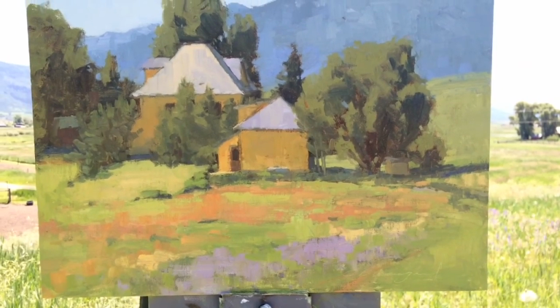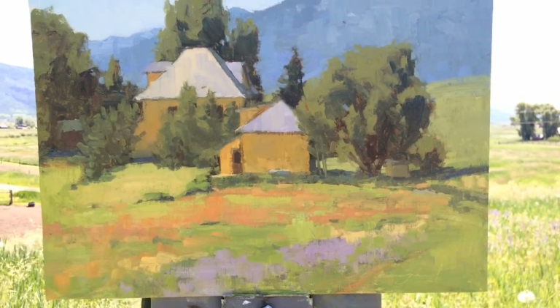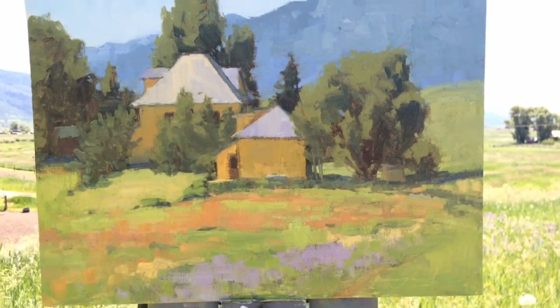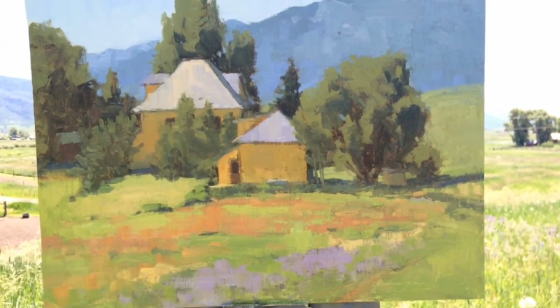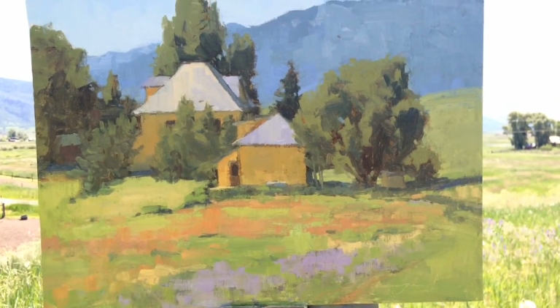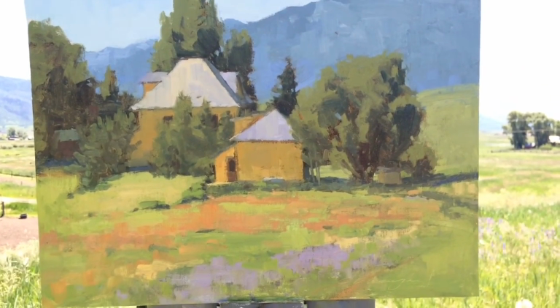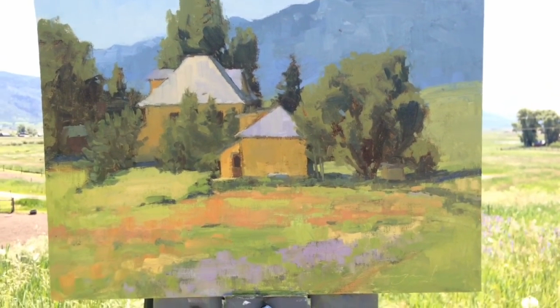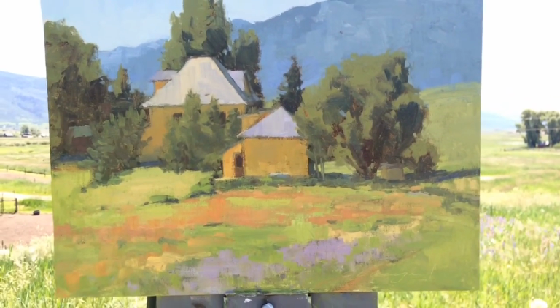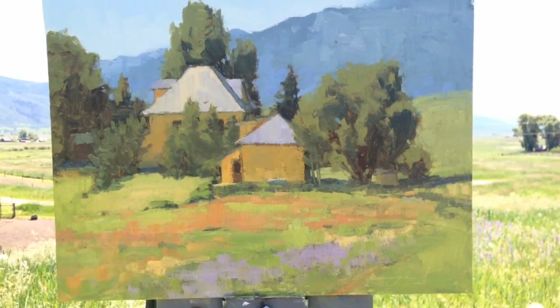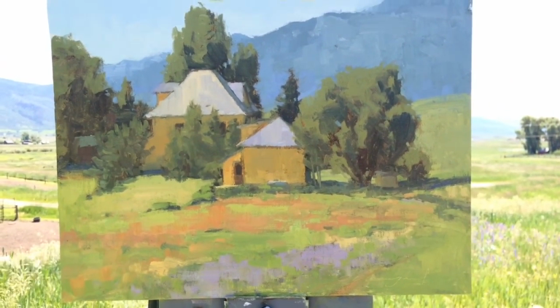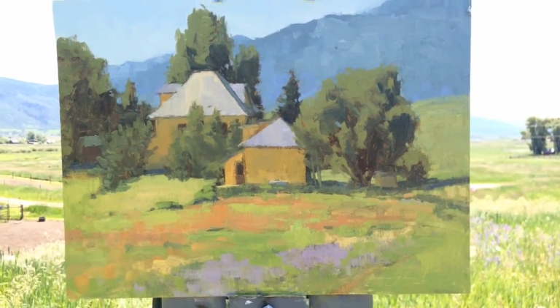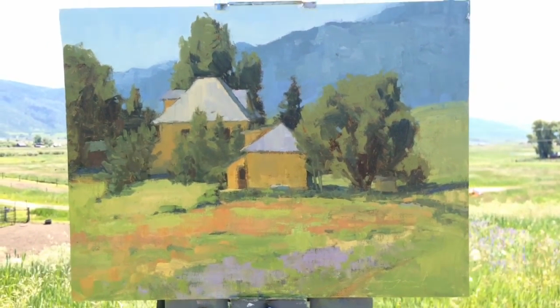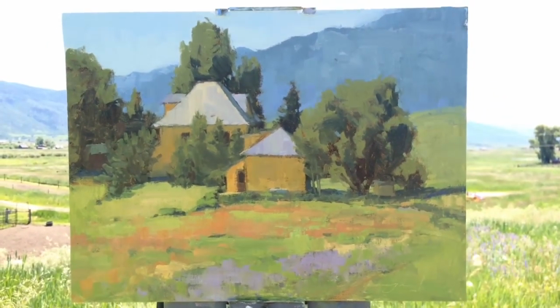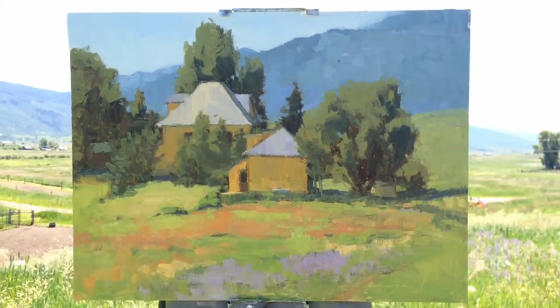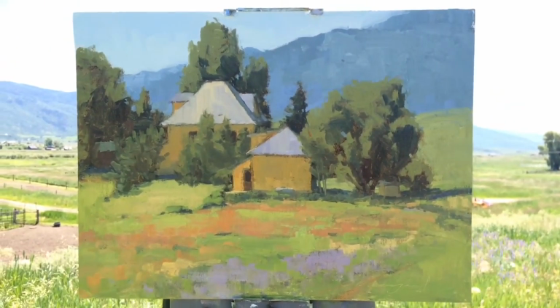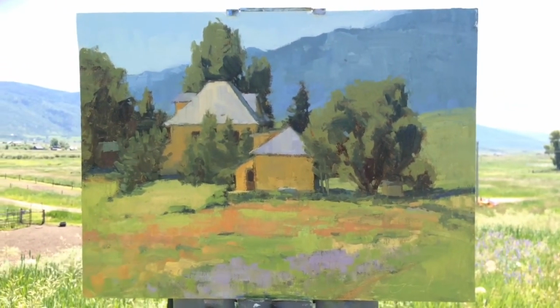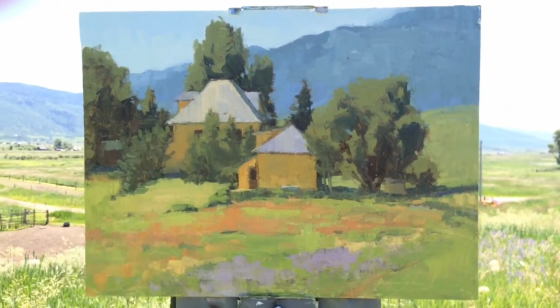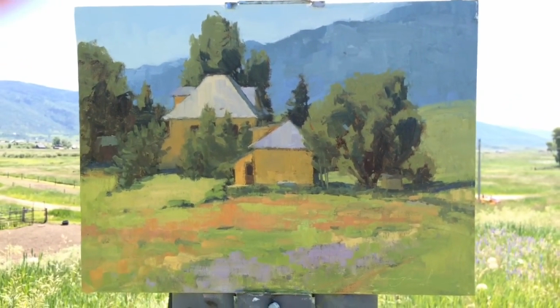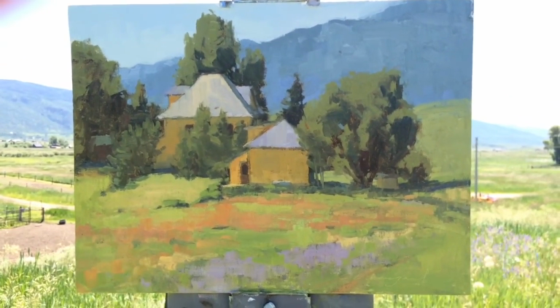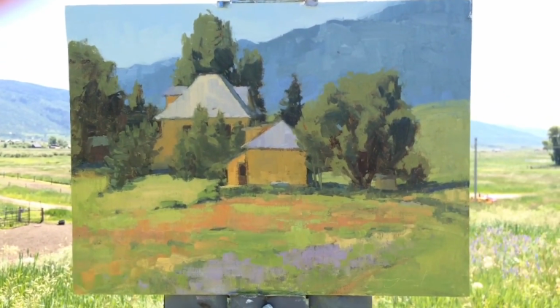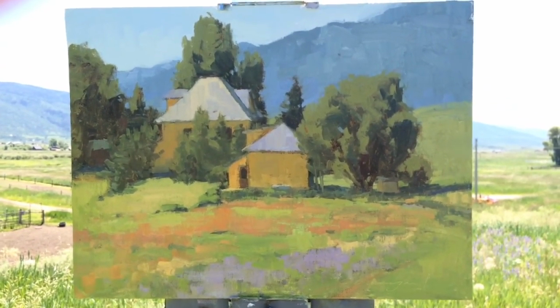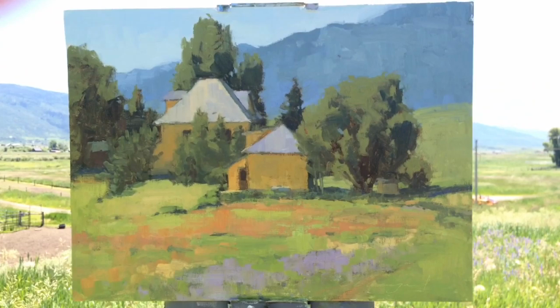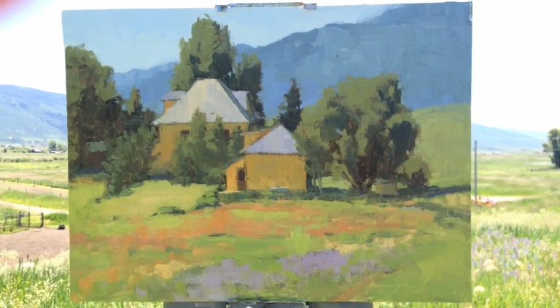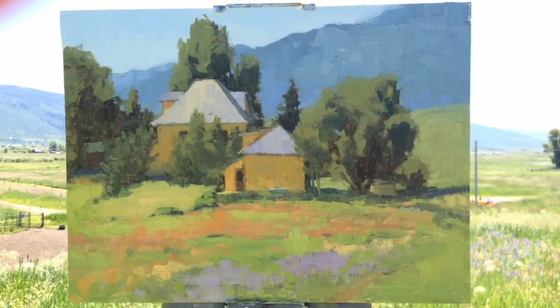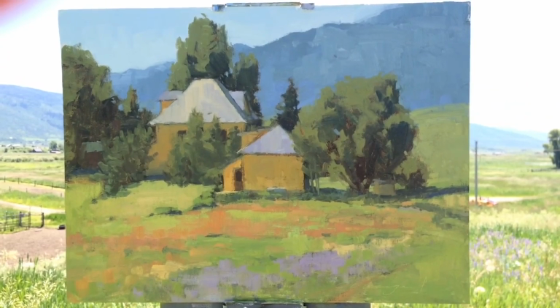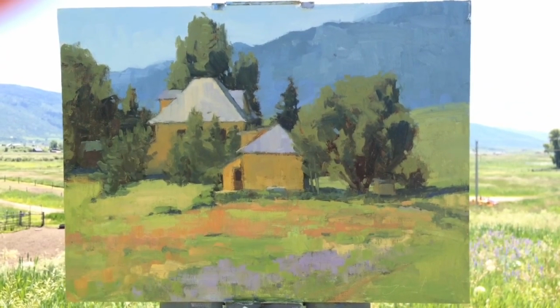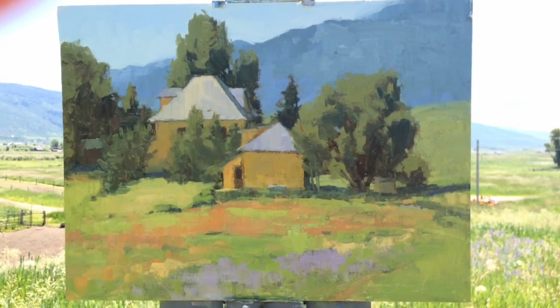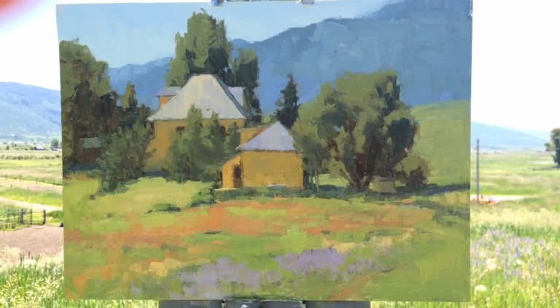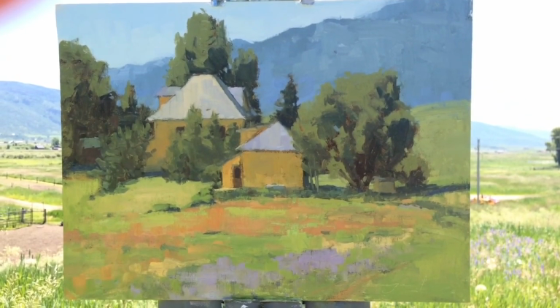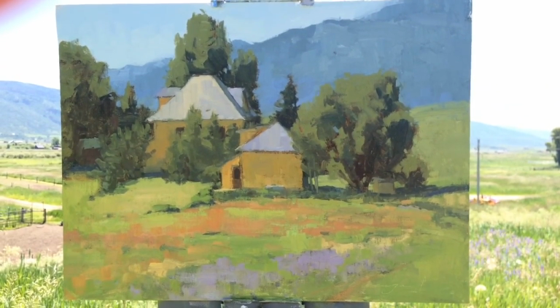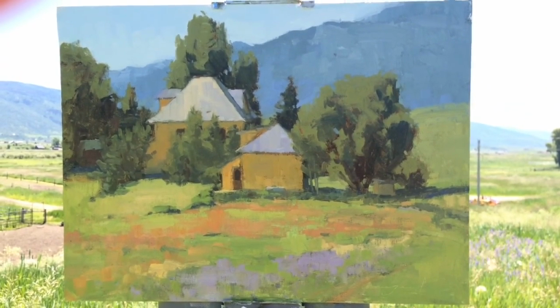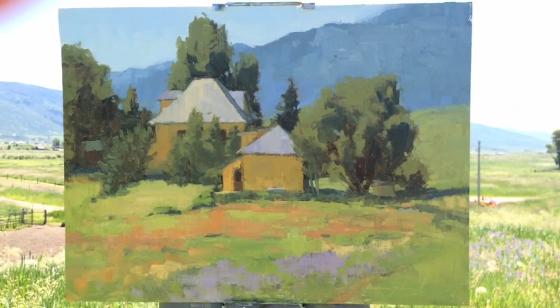I'm also using those shapes to draw the eye in and just have fun with color — it's nice not to be just green, green, green all the time. Hope you enjoyed it, and I'll catch you next time.